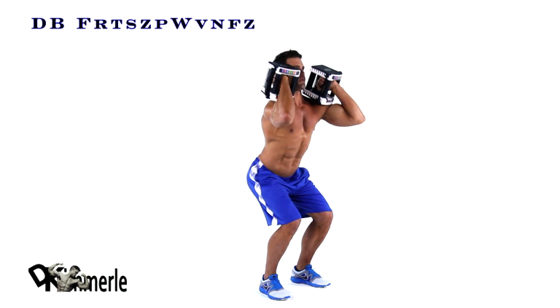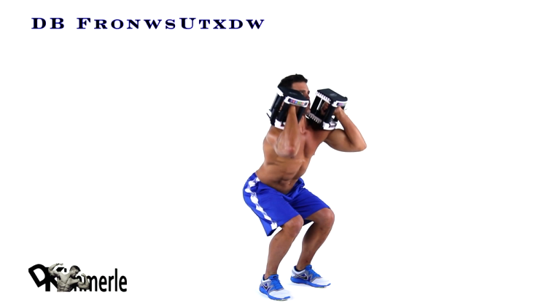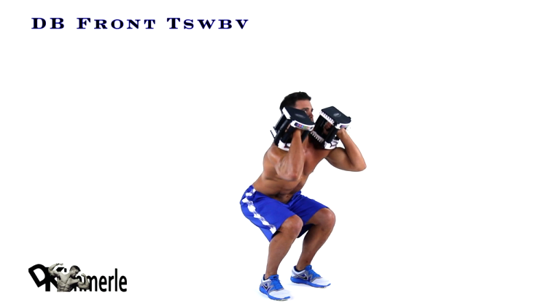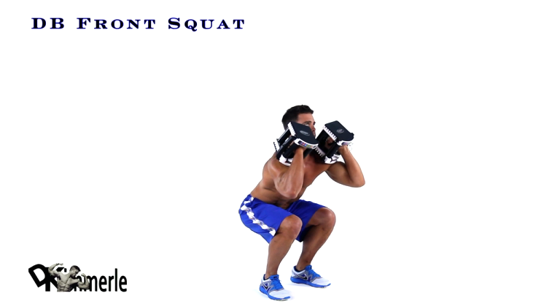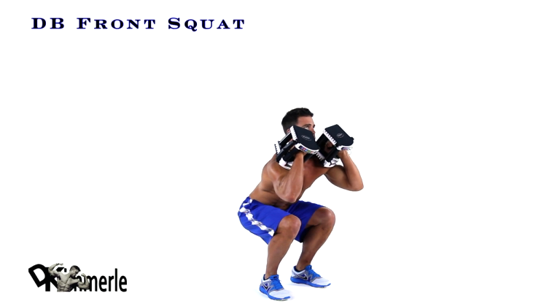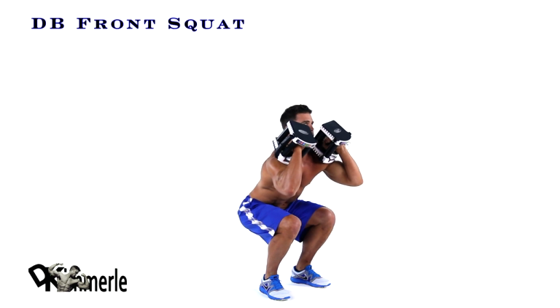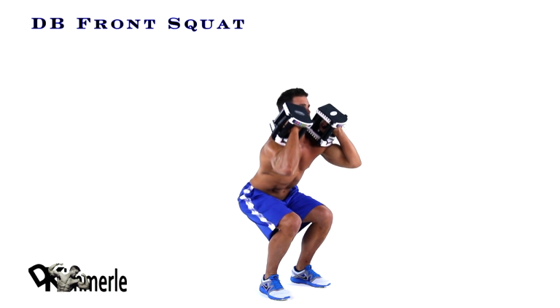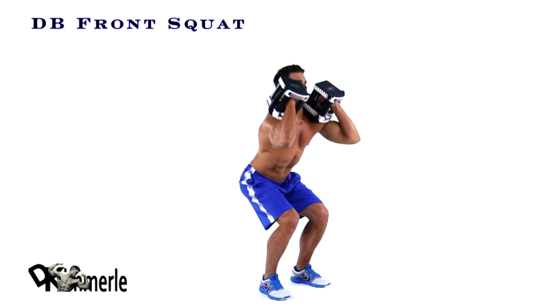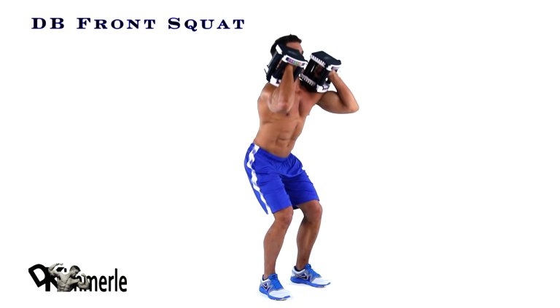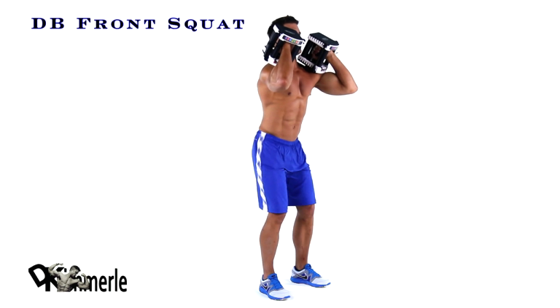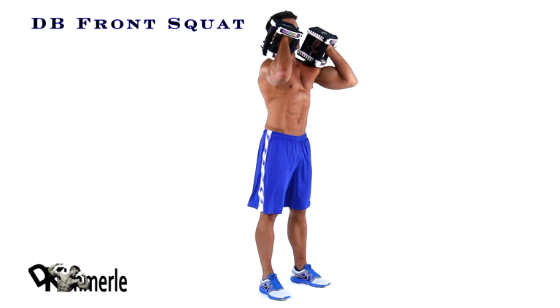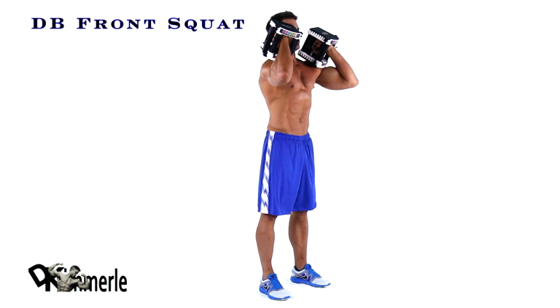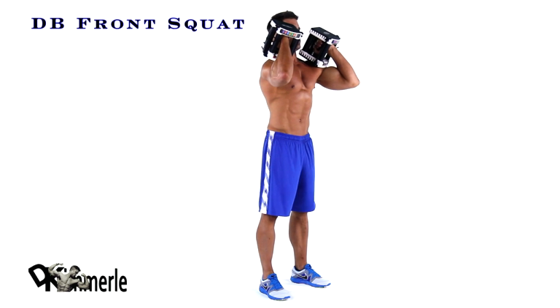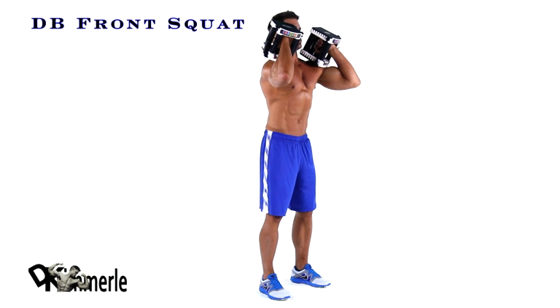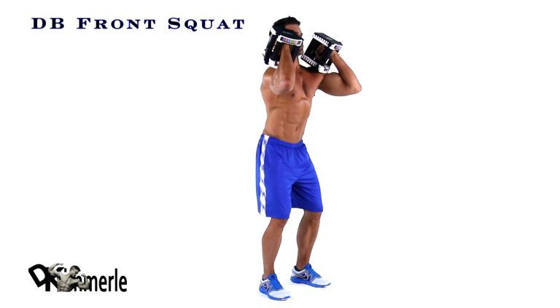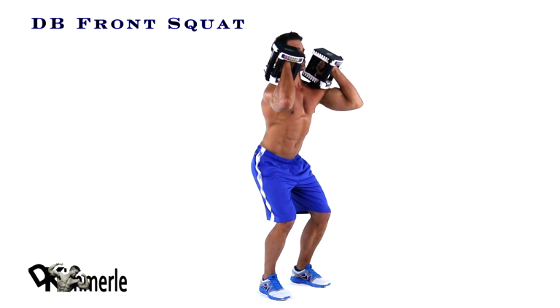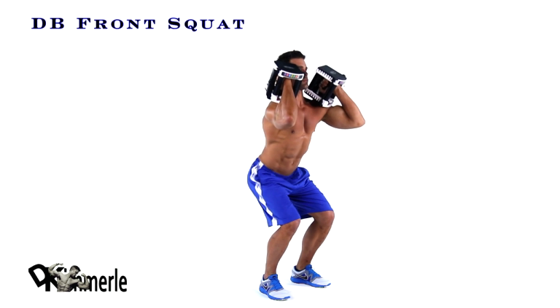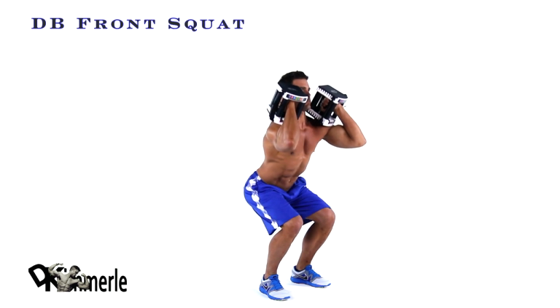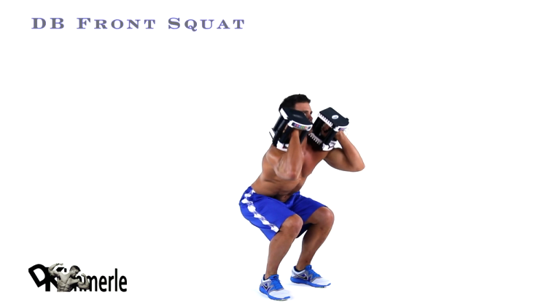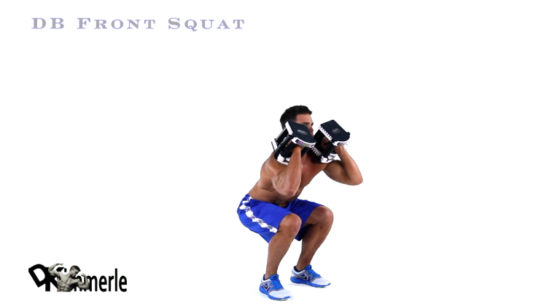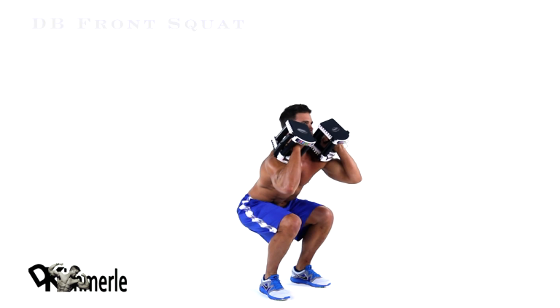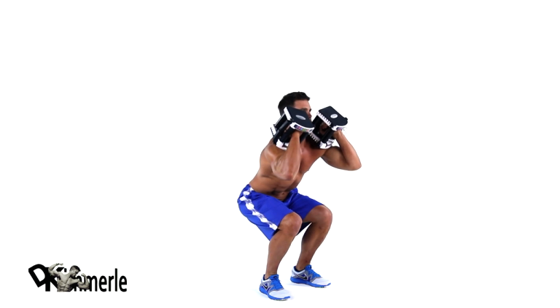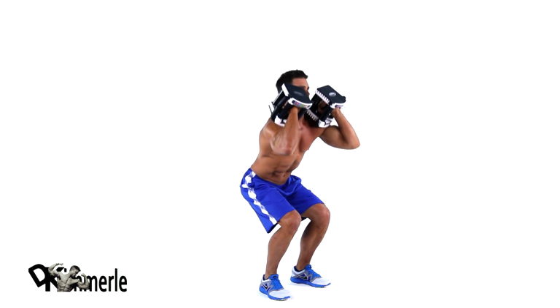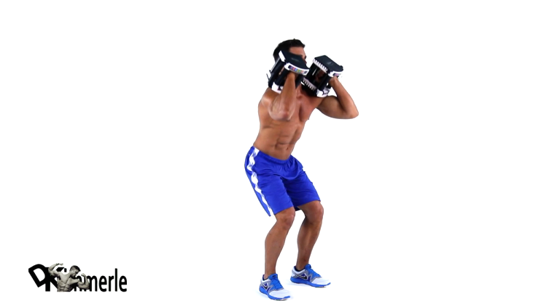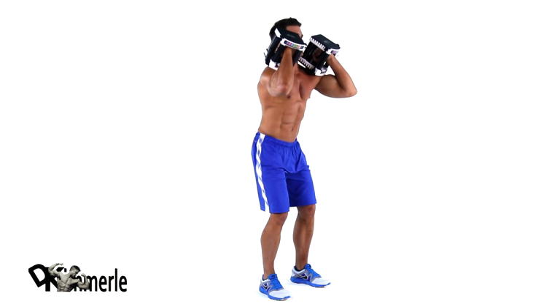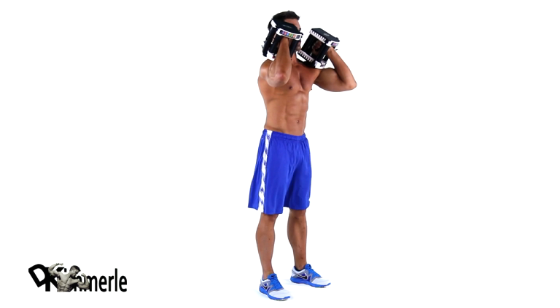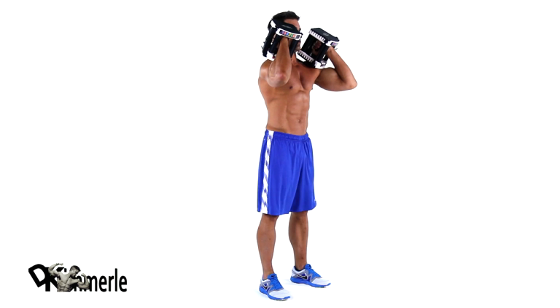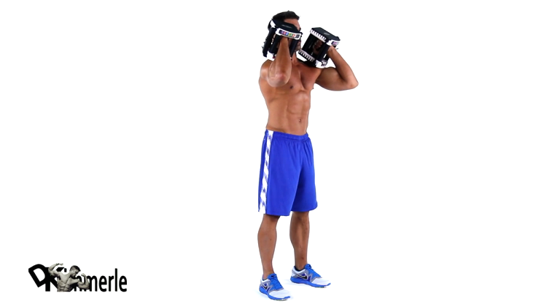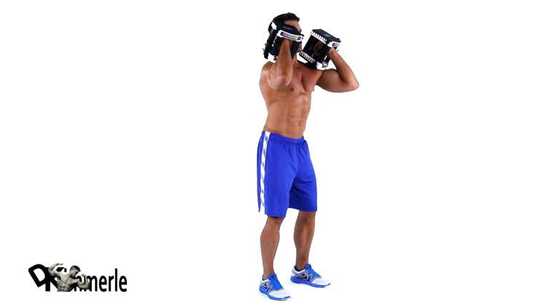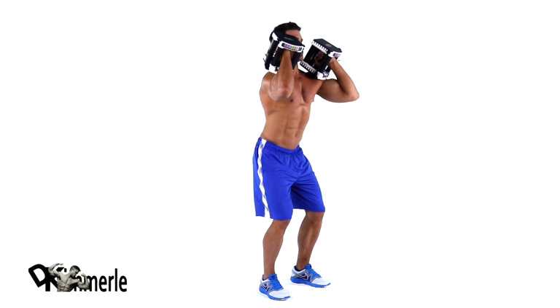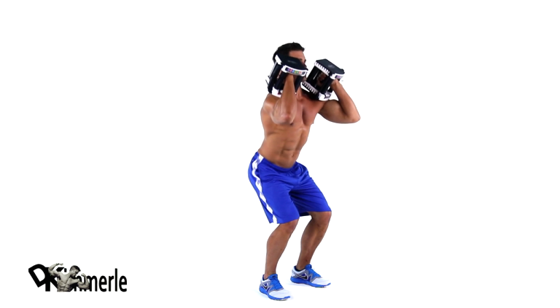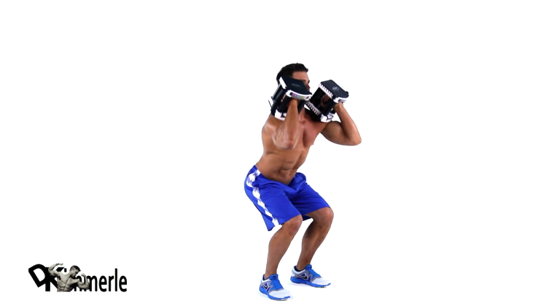Rest dumbbells on your shoulders, elbows in, palms facing toward each other. Brace your core as you lower down, pushing your hips back.